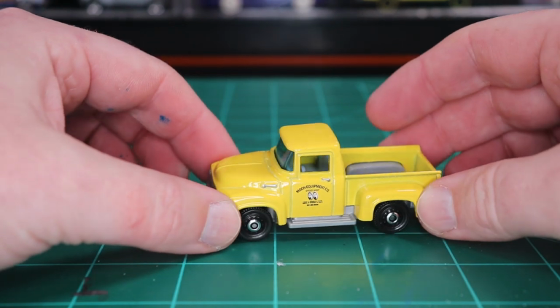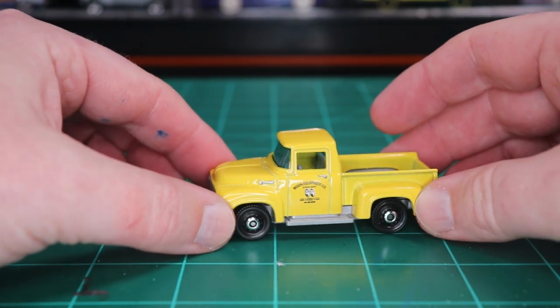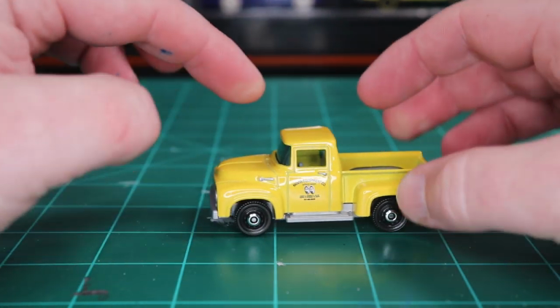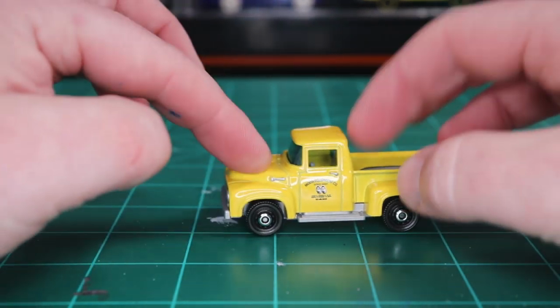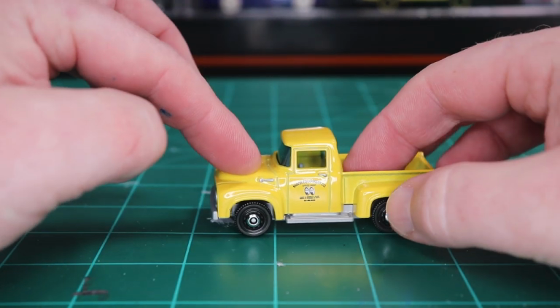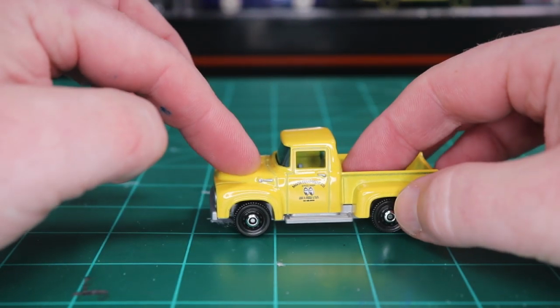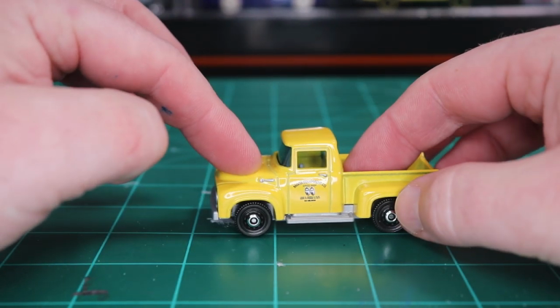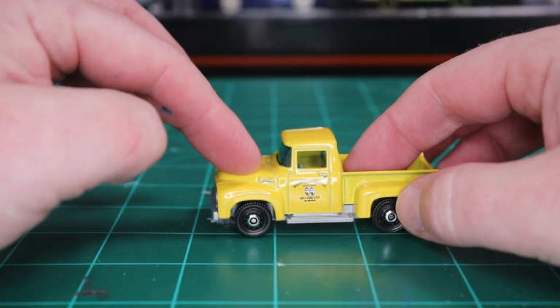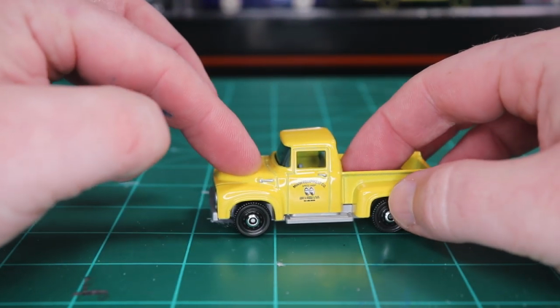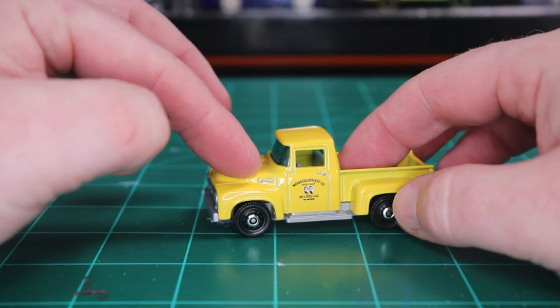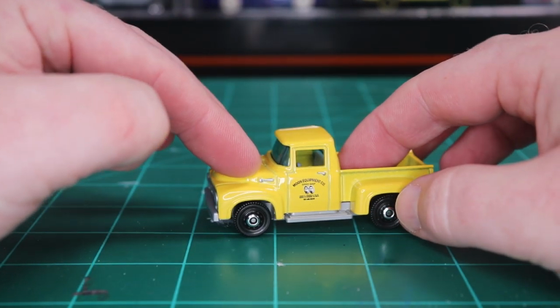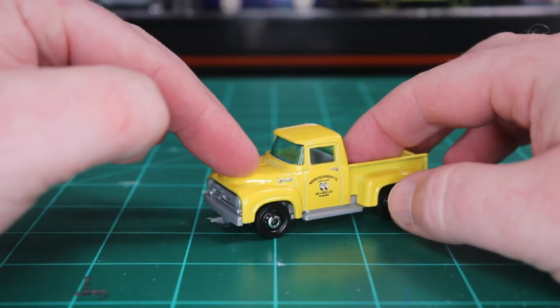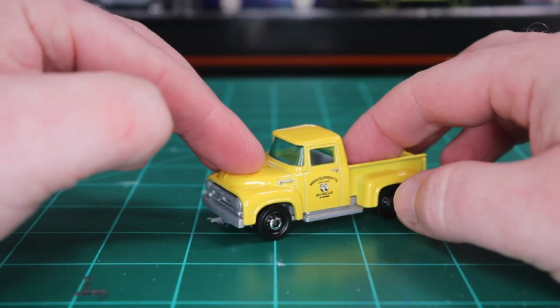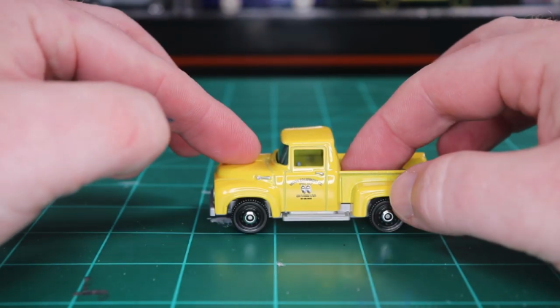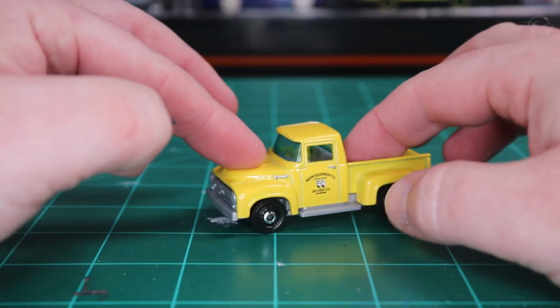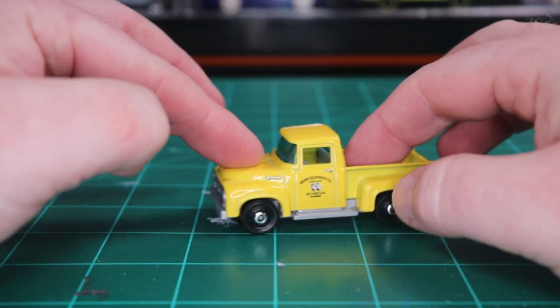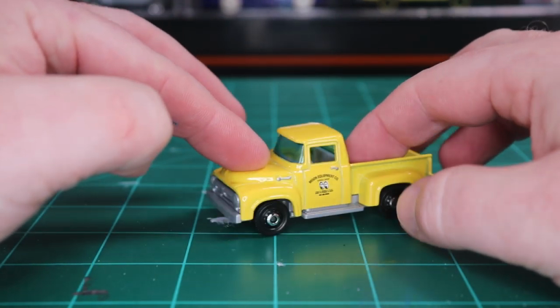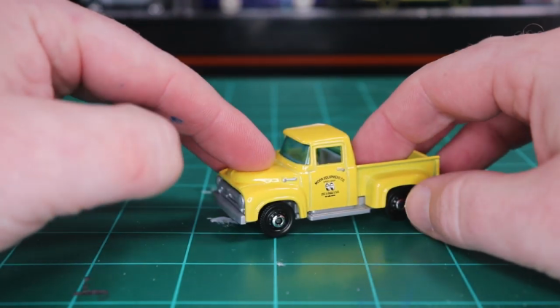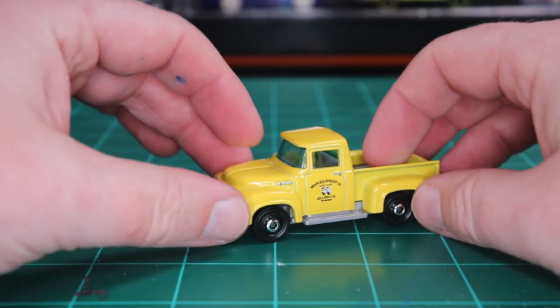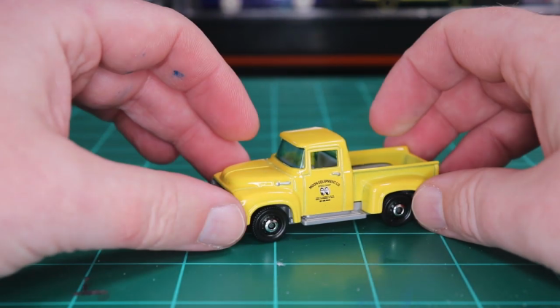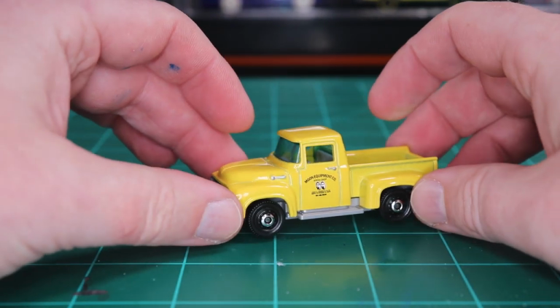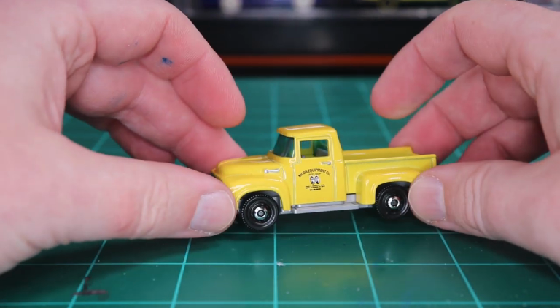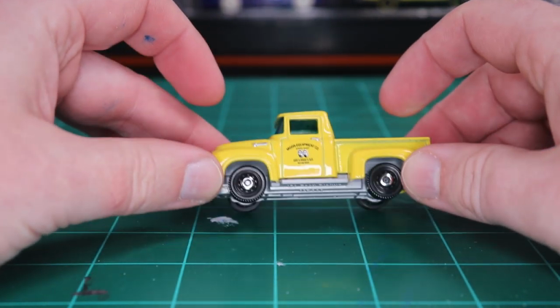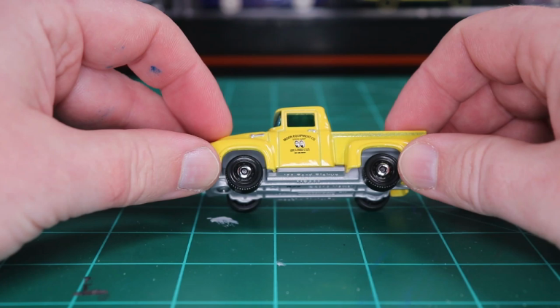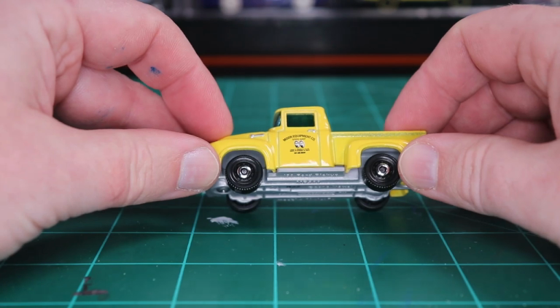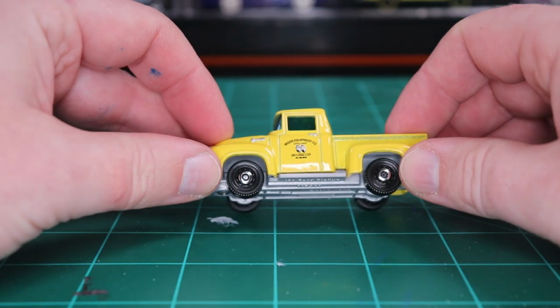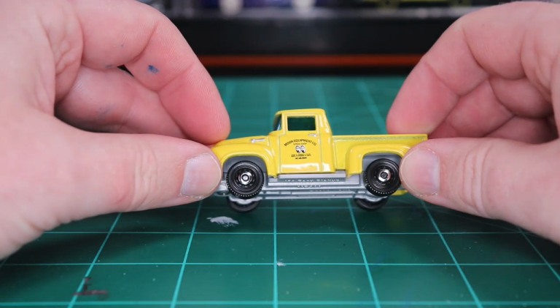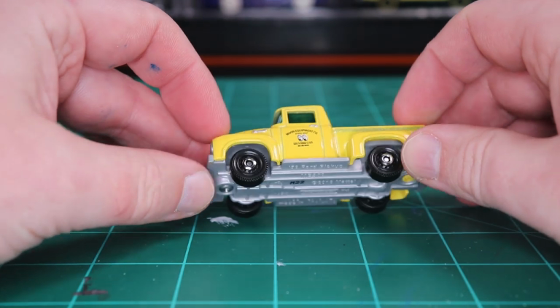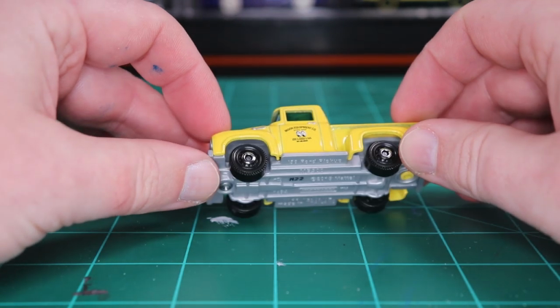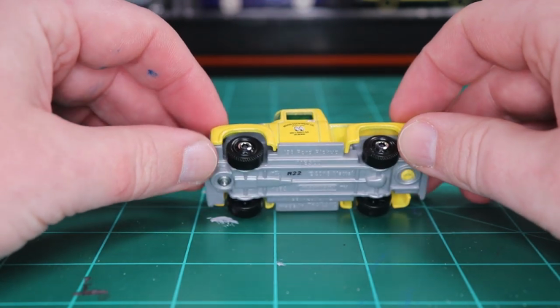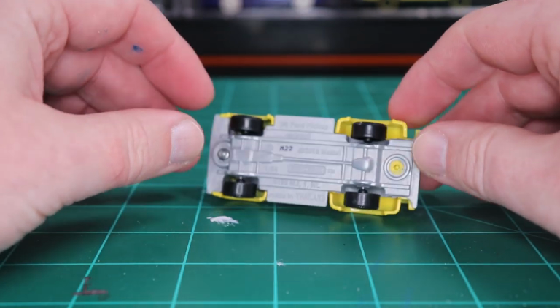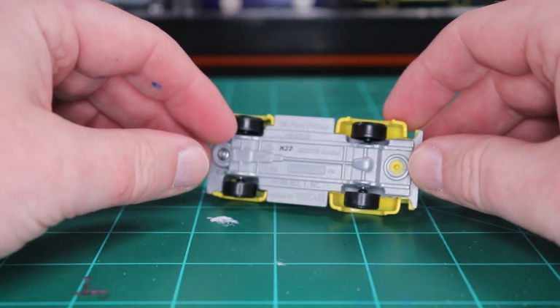Sometimes you got to do something special and that's what I'm going to do. So let's get this guy apart — I have a vision for a Christmas truck. This should be a lot of fun.